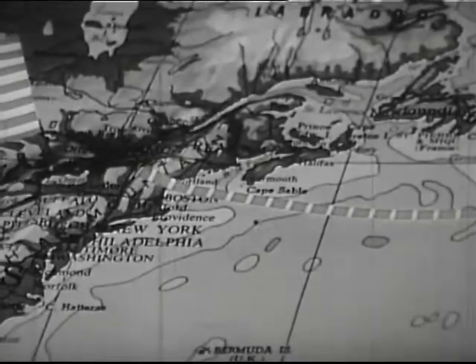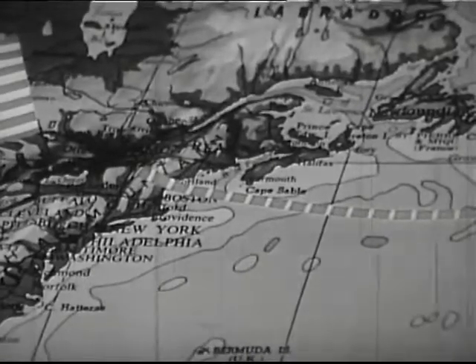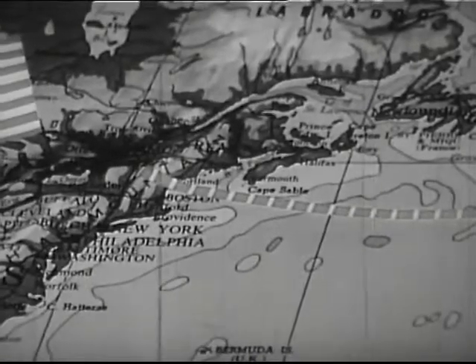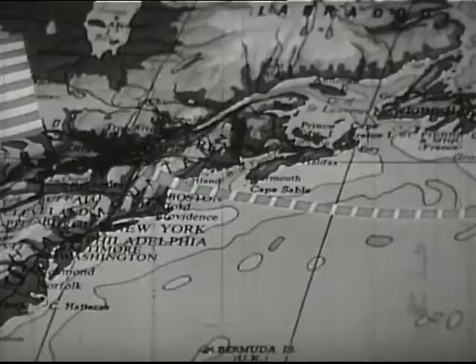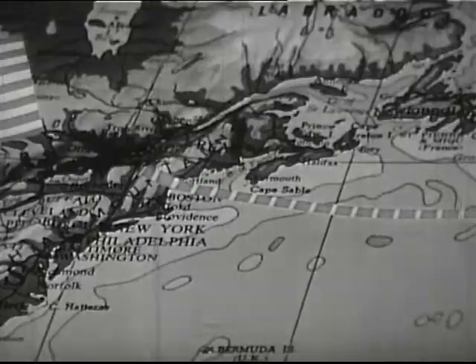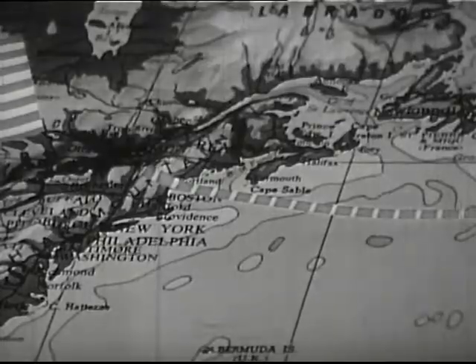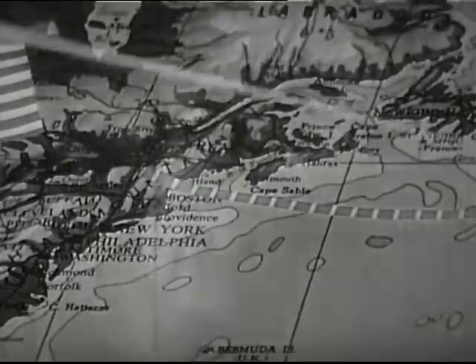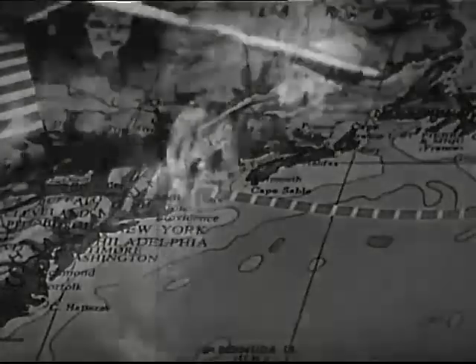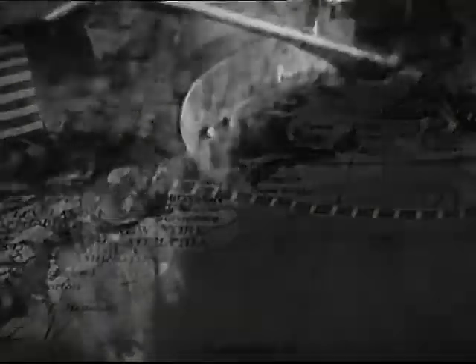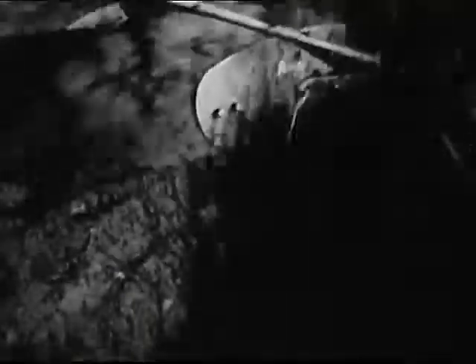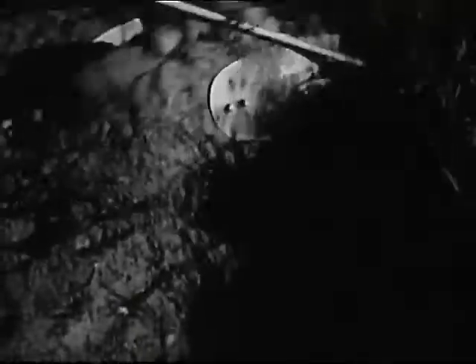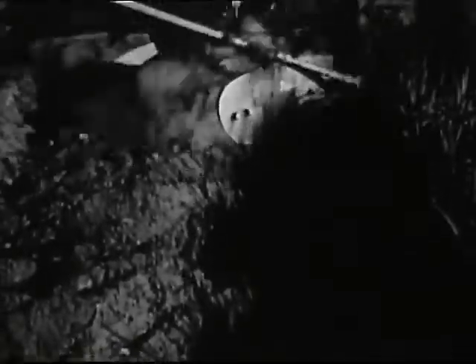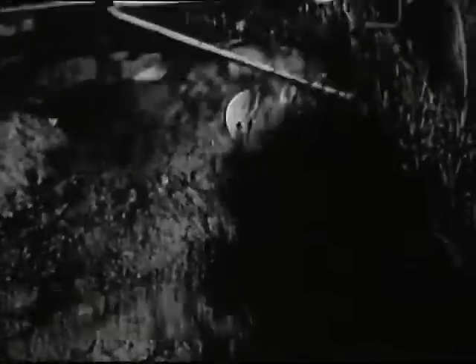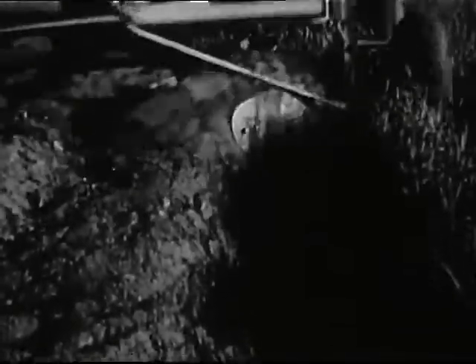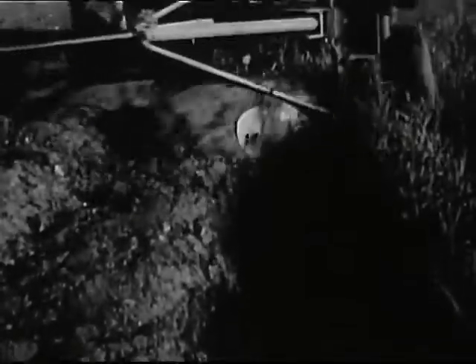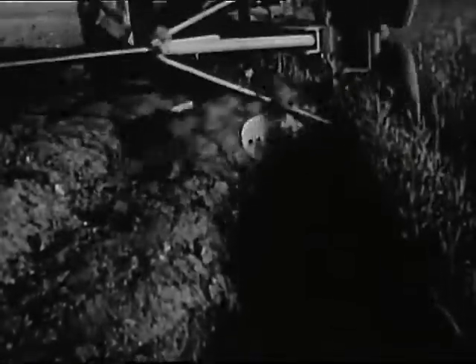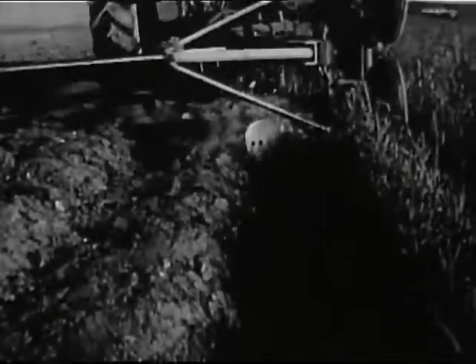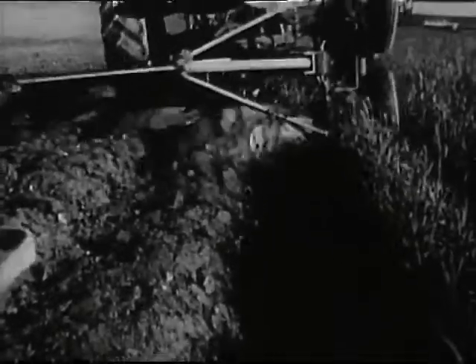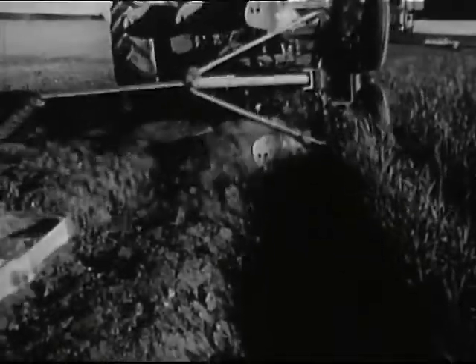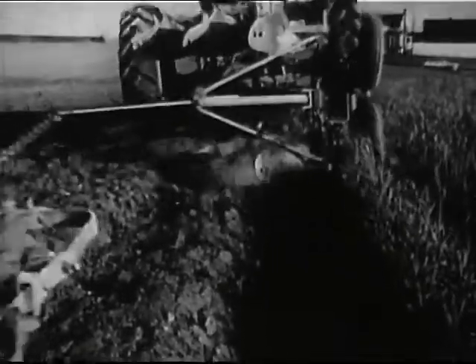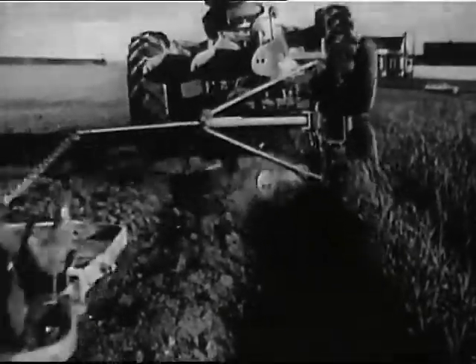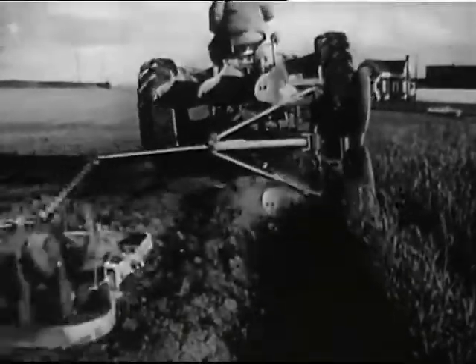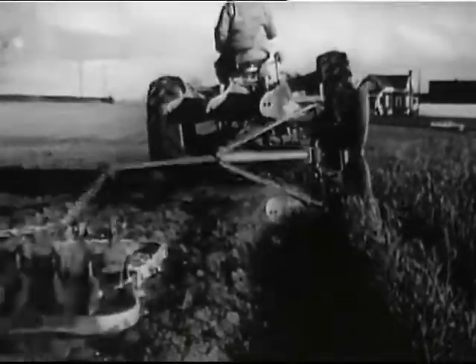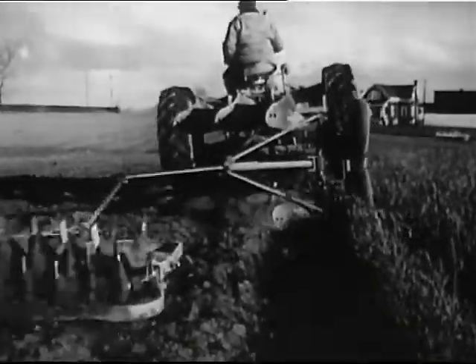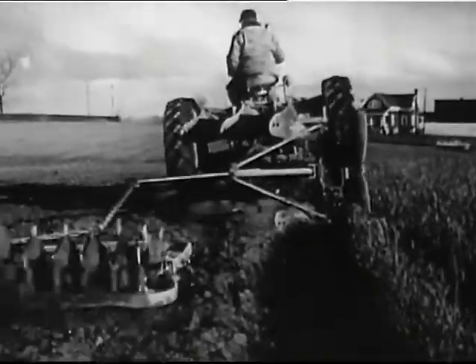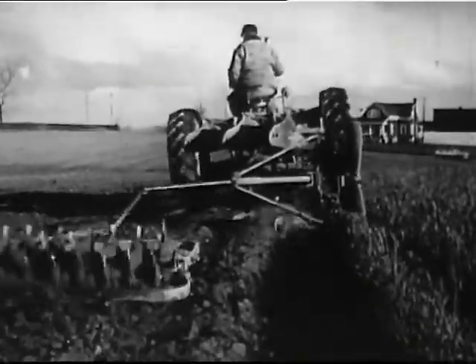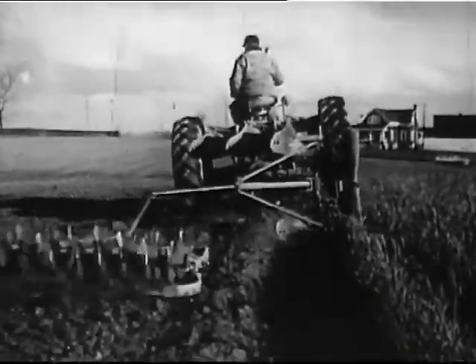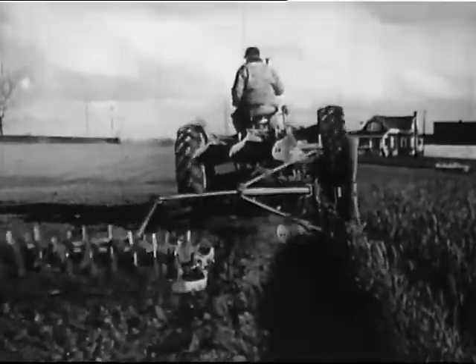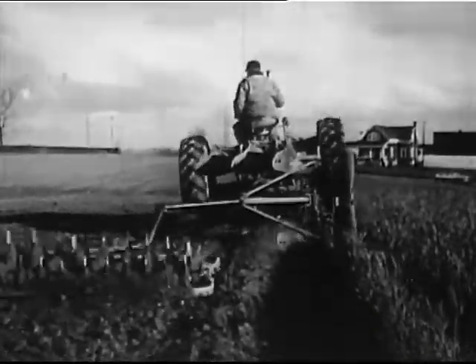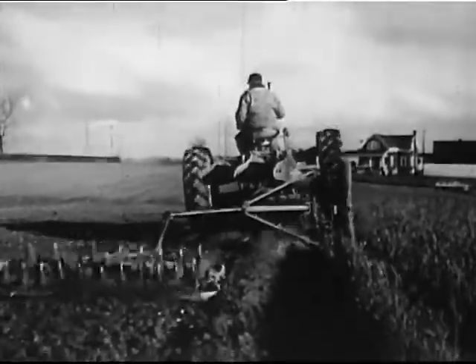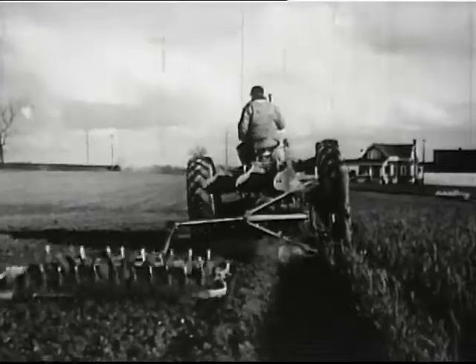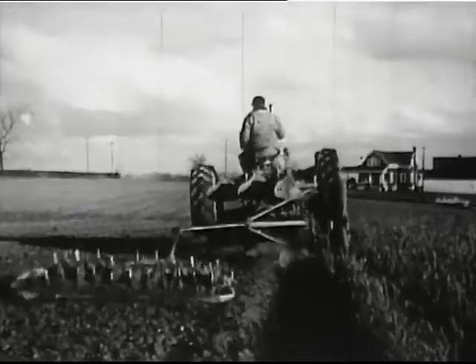Today, steadily increasing demand for potatoes has made them one of our biggest and most important crops.